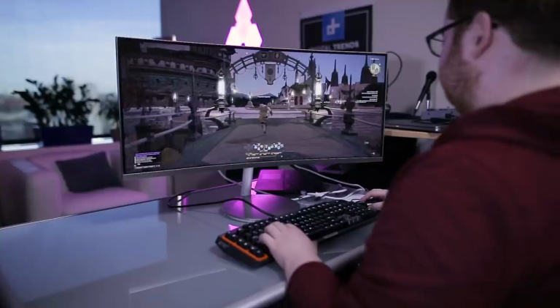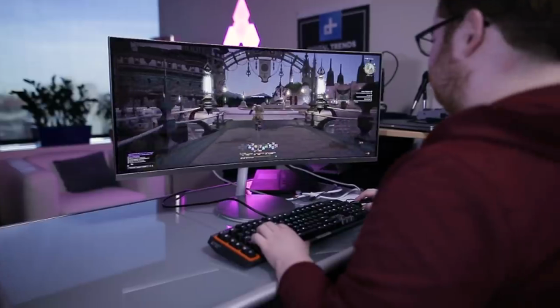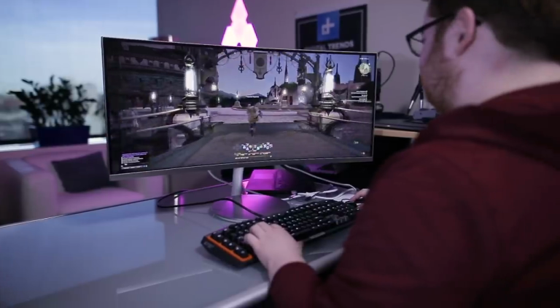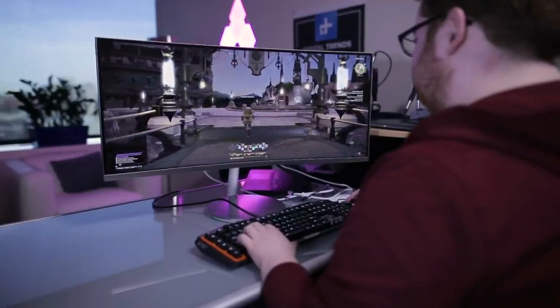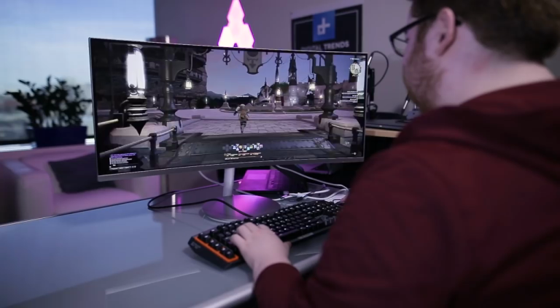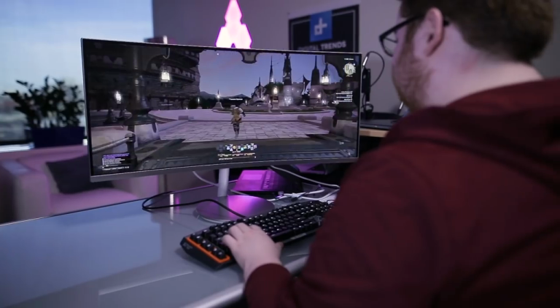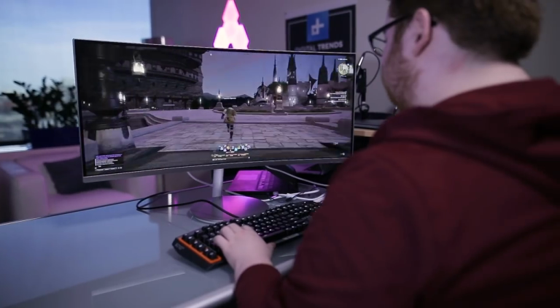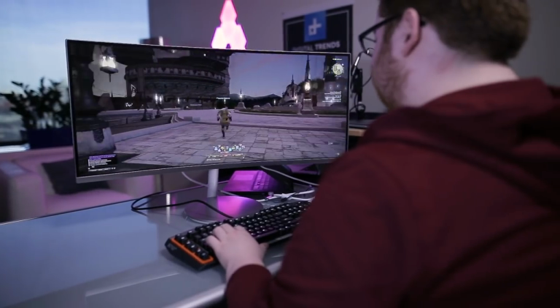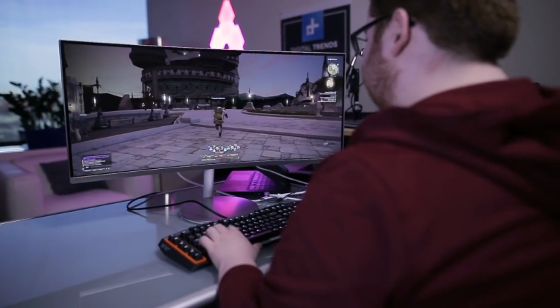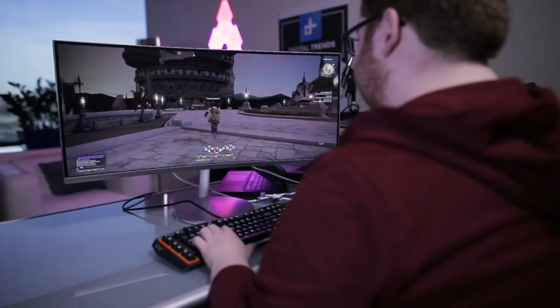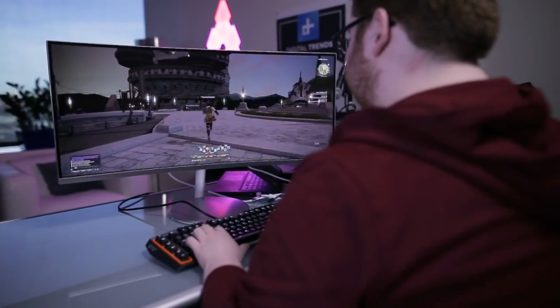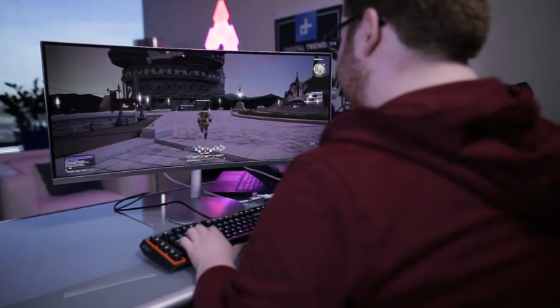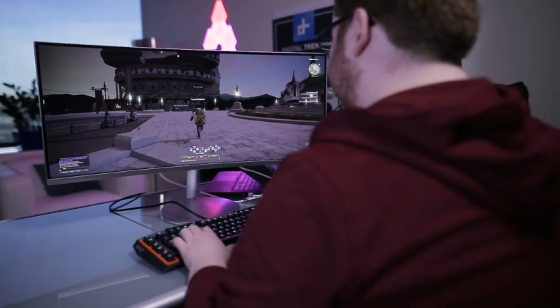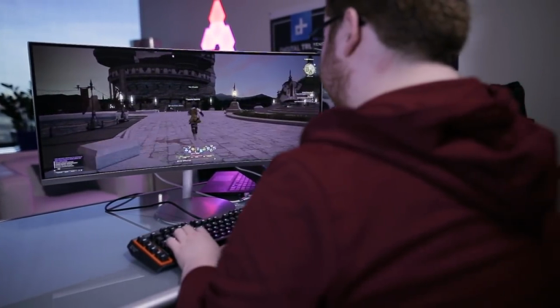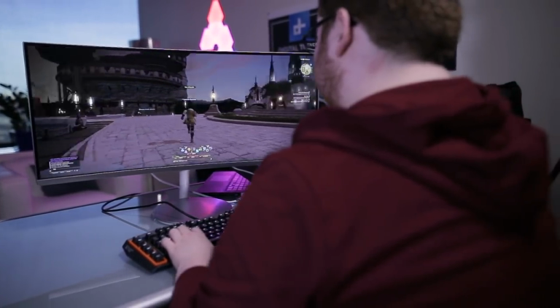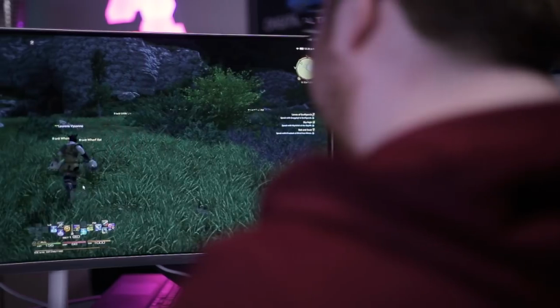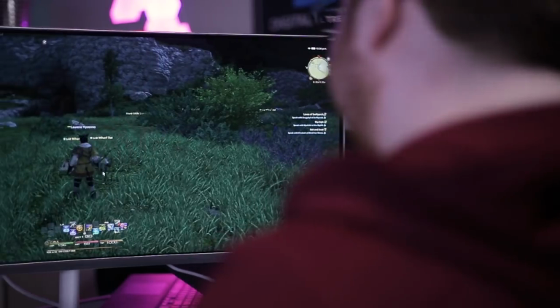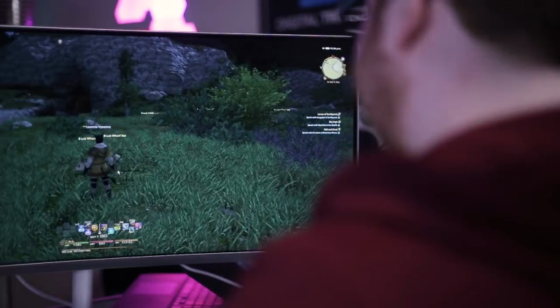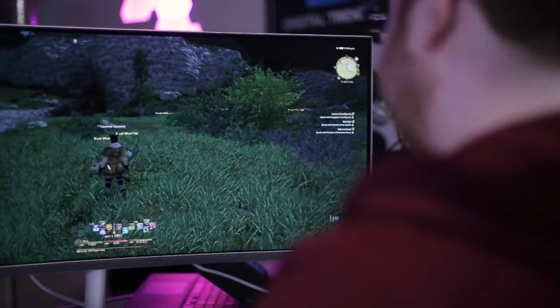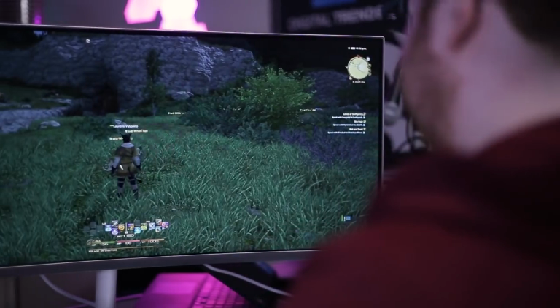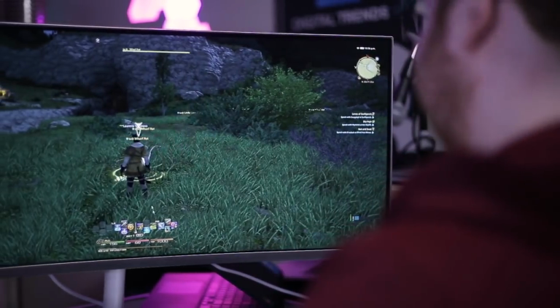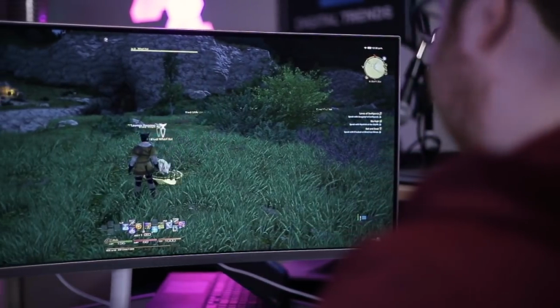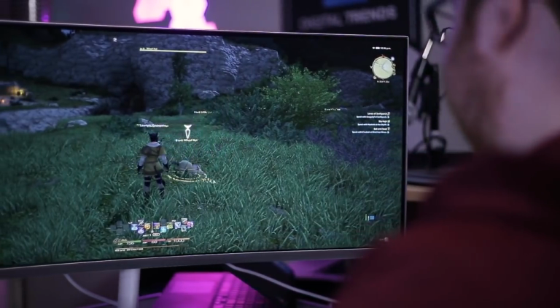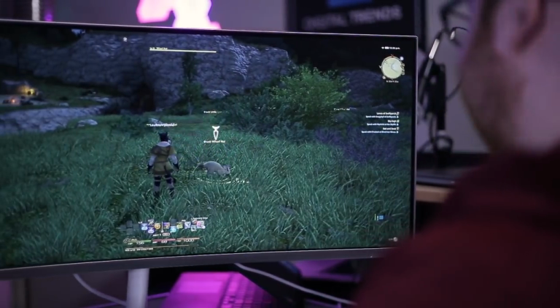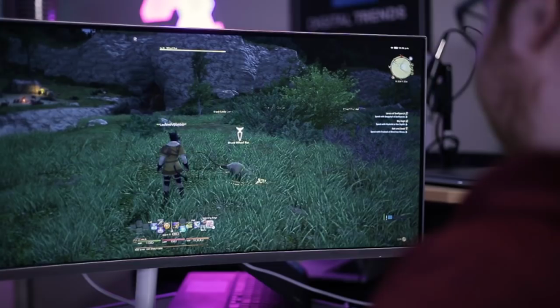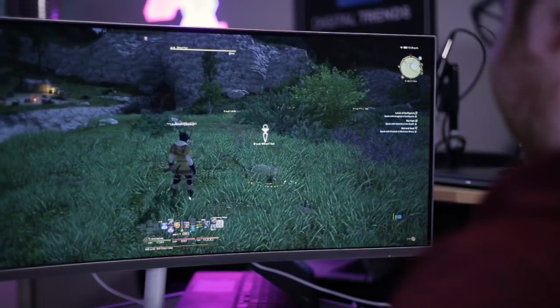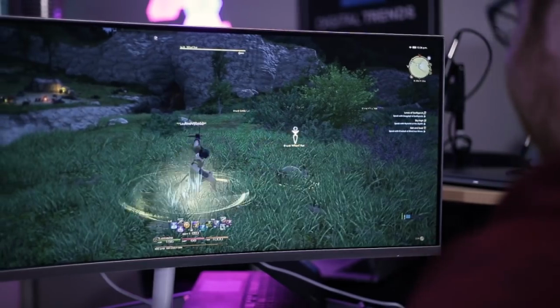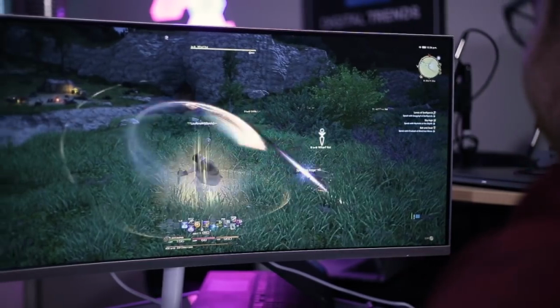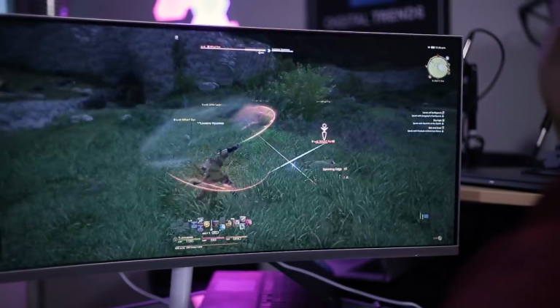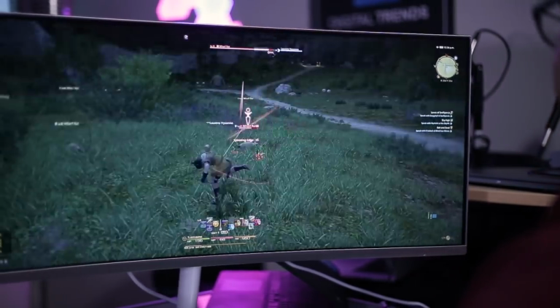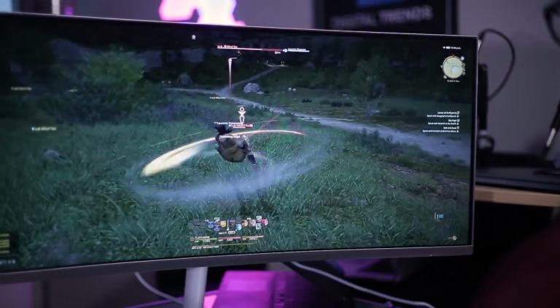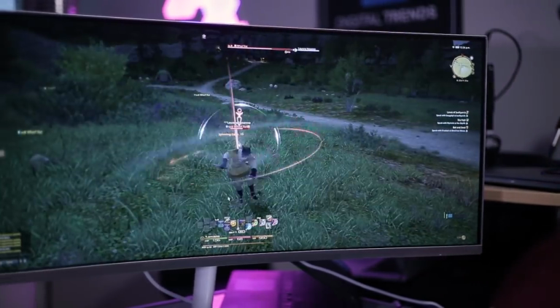Gaming on this display is an absolute joy. Not only does it look great, it creates a uniquely immersive experience by just filling your entire field of view.